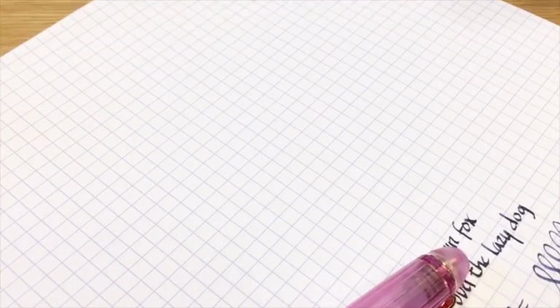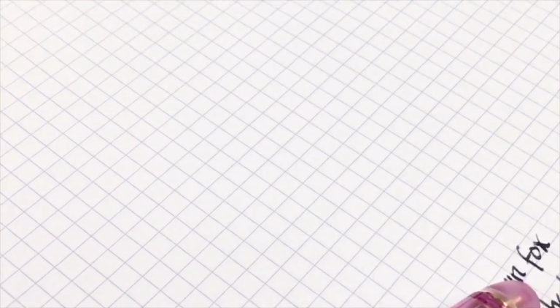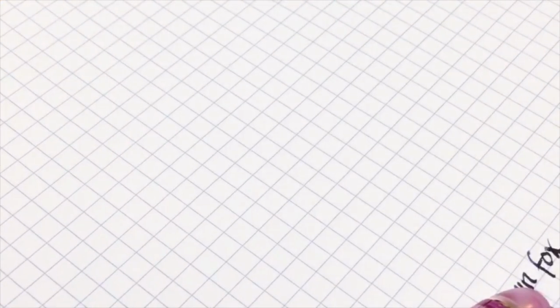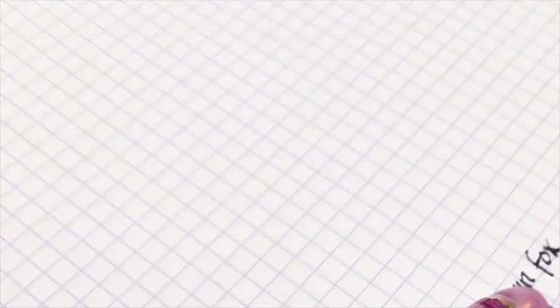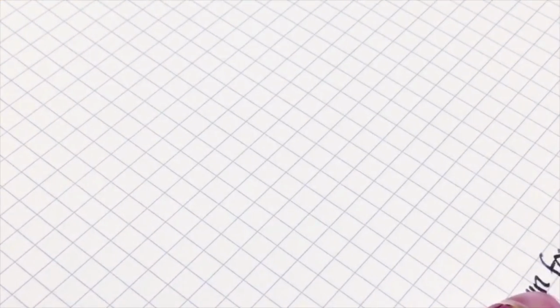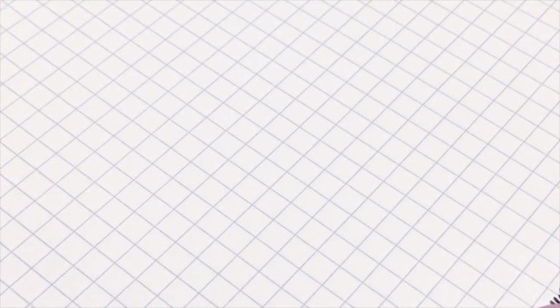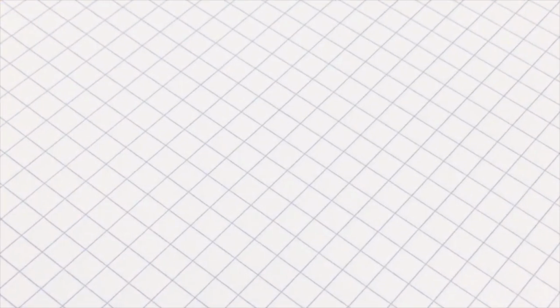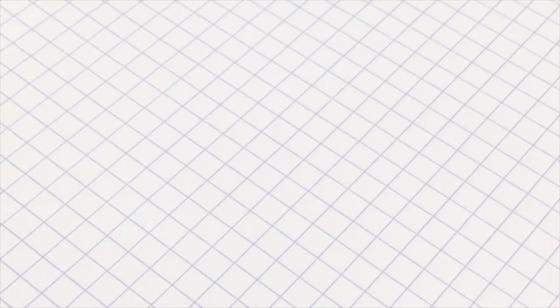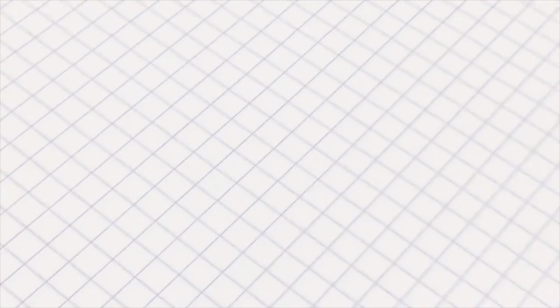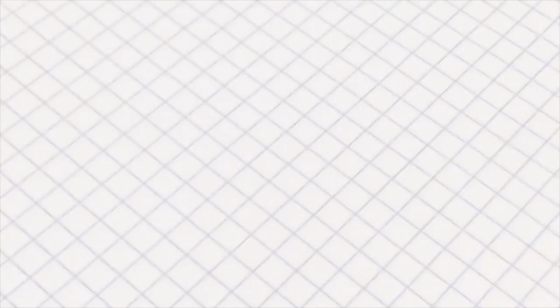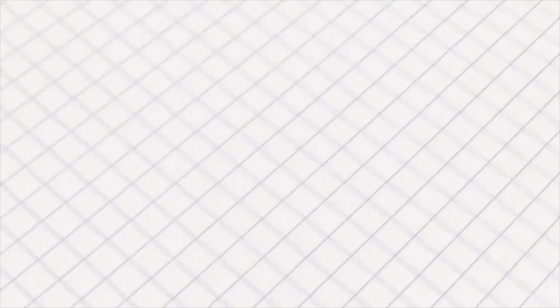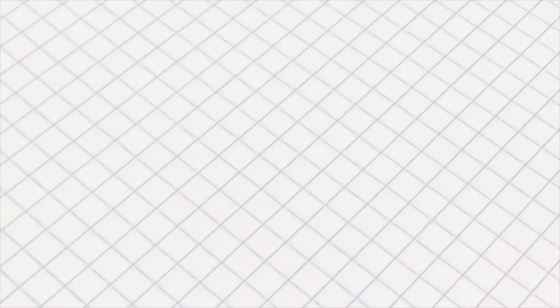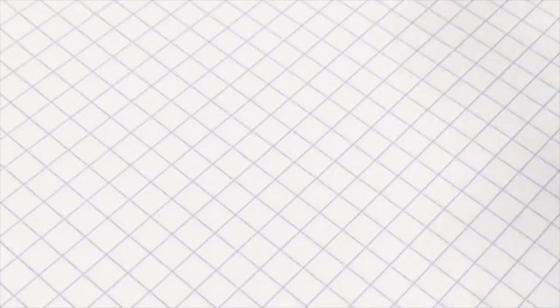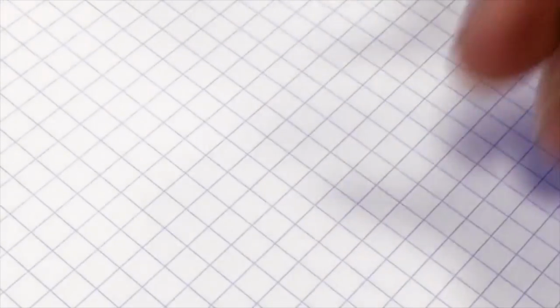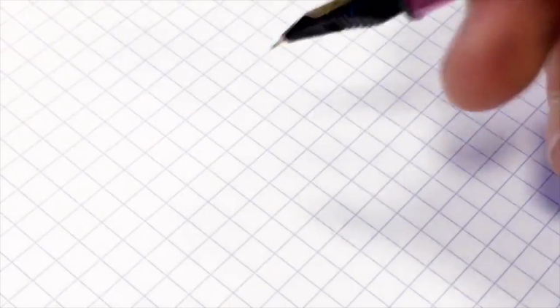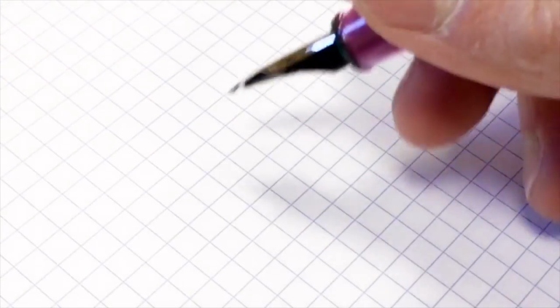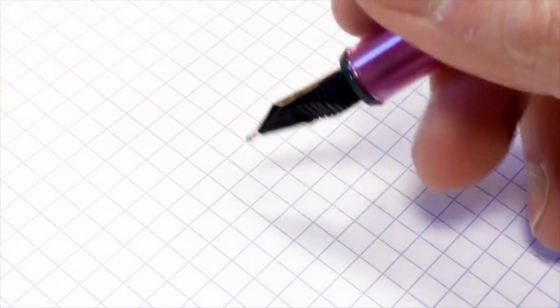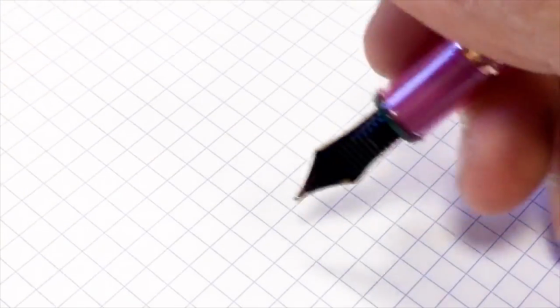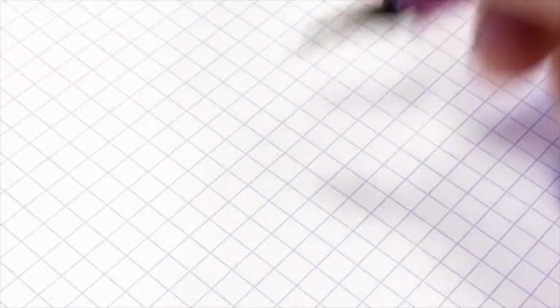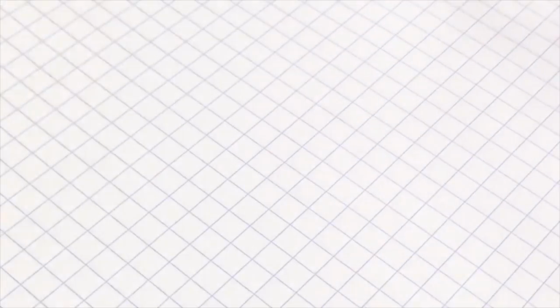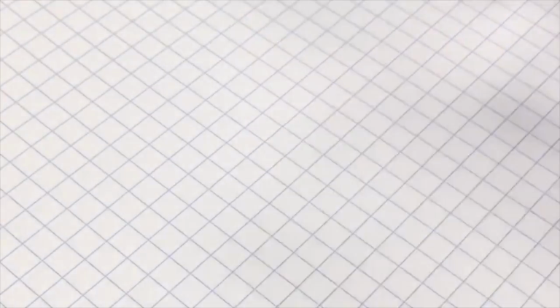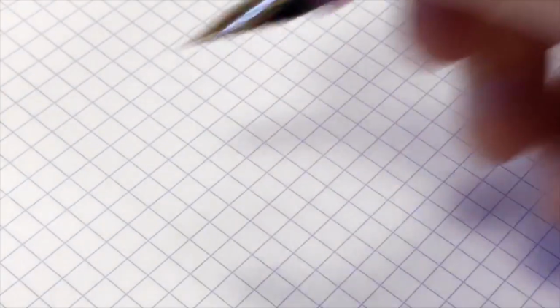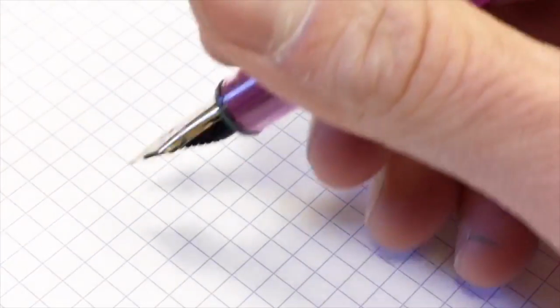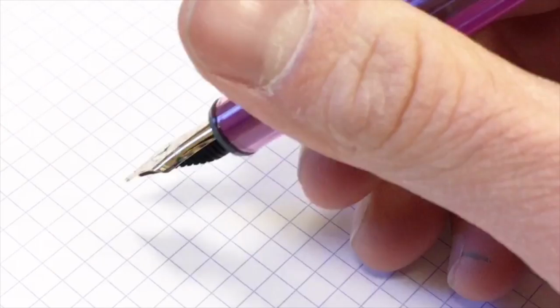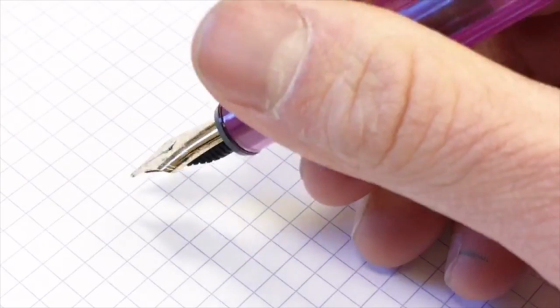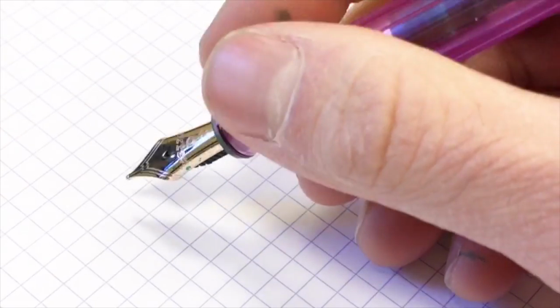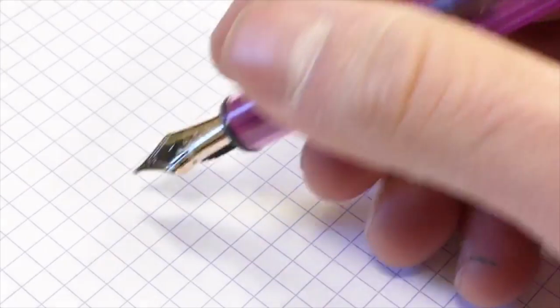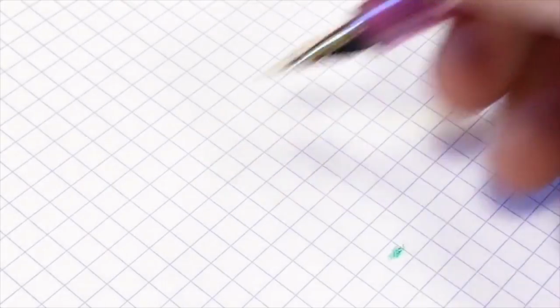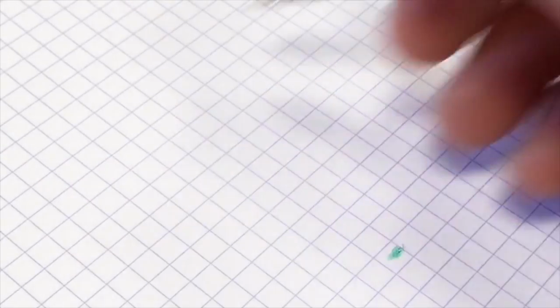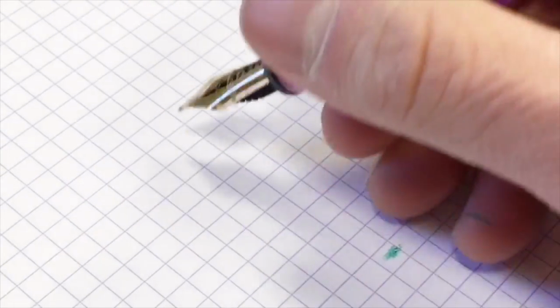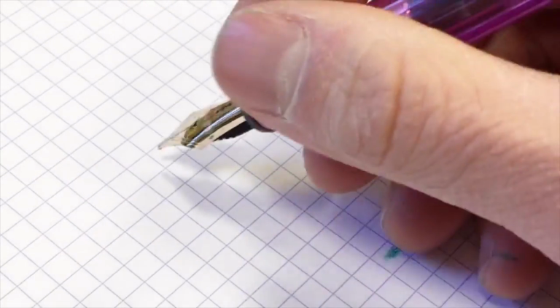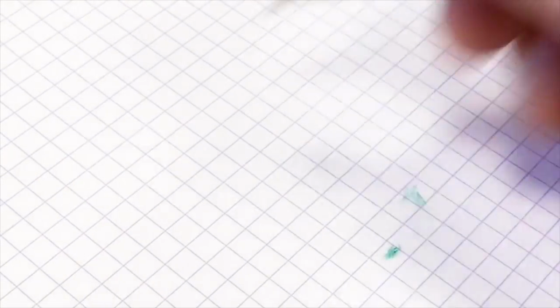All right, I'm going to zoom up here and do a quick 'quick brown fox' writing sample.